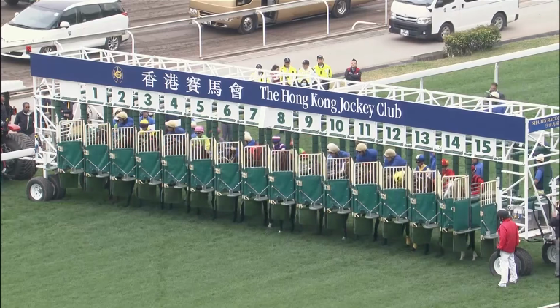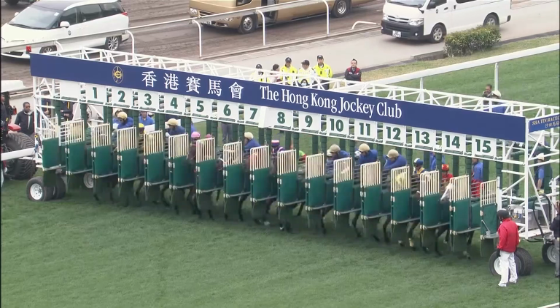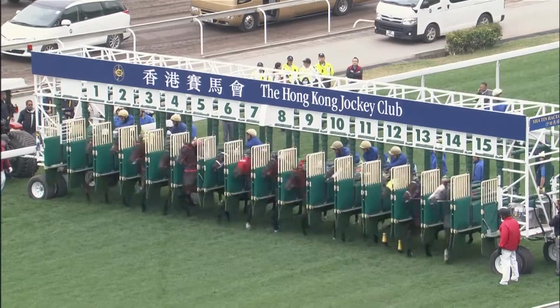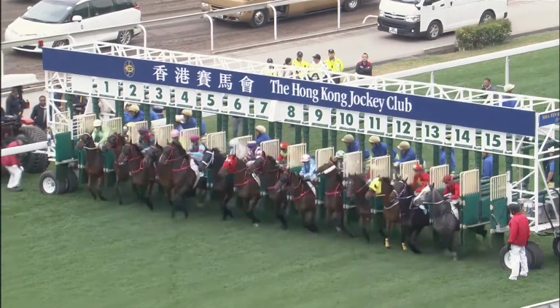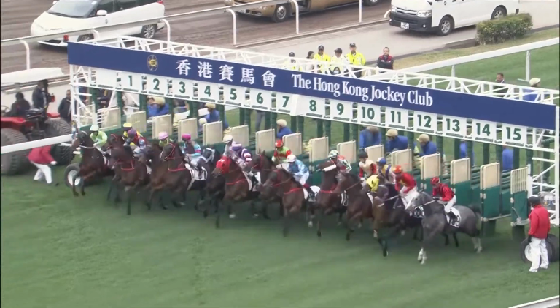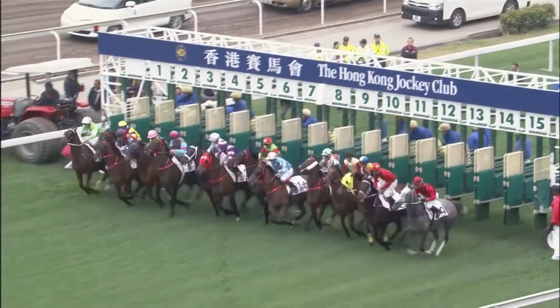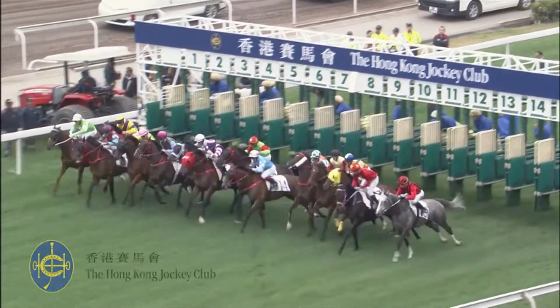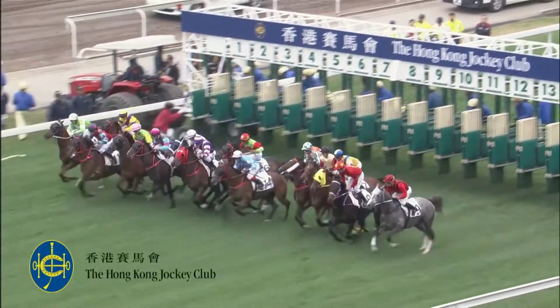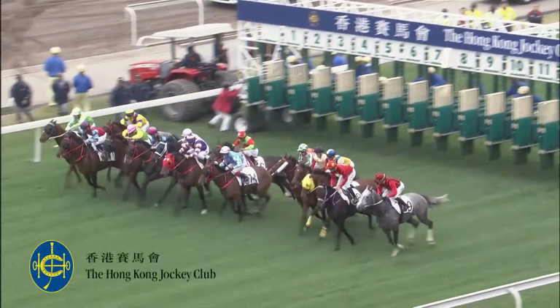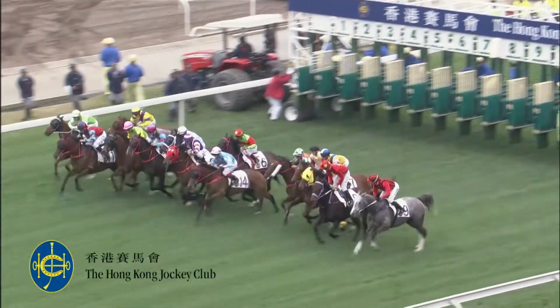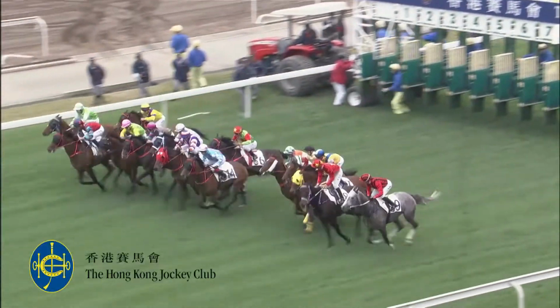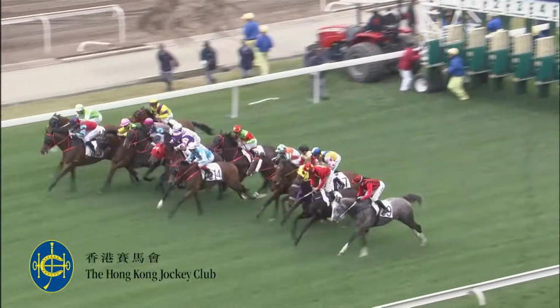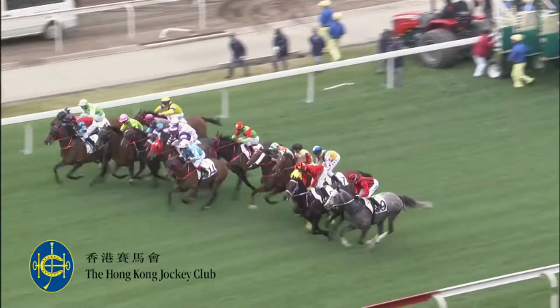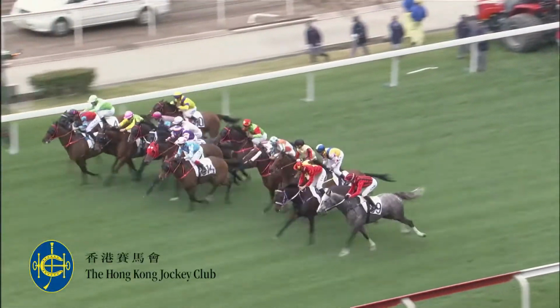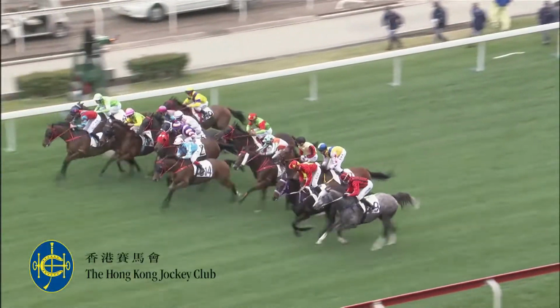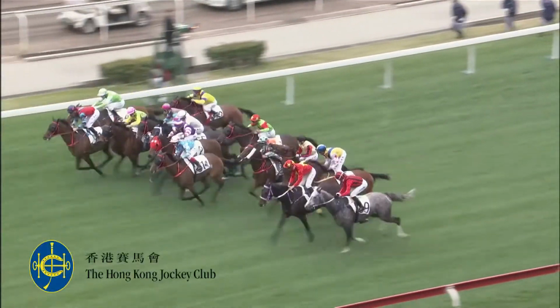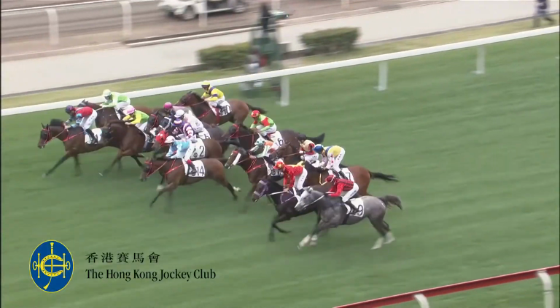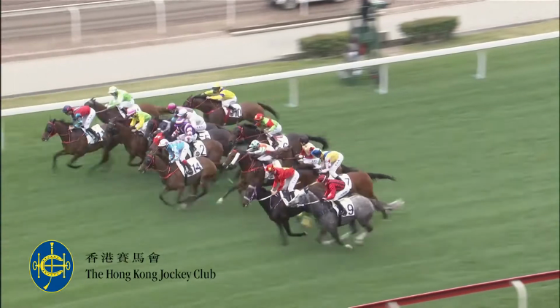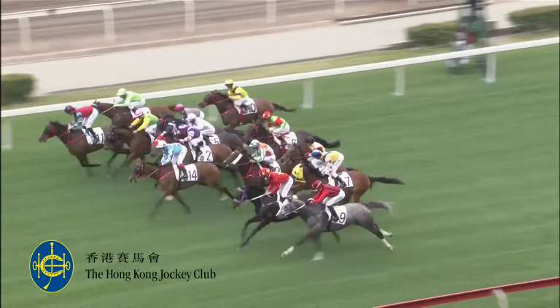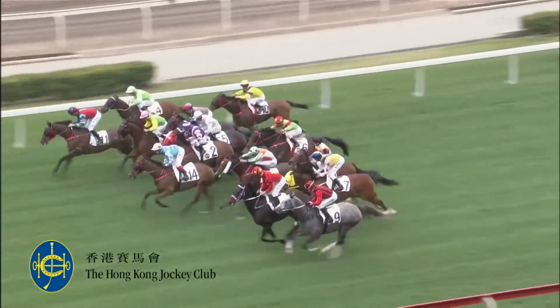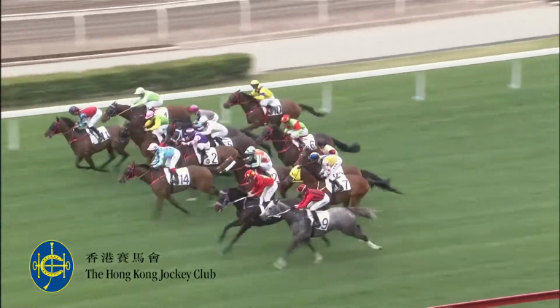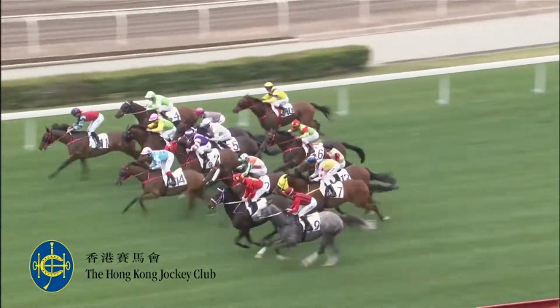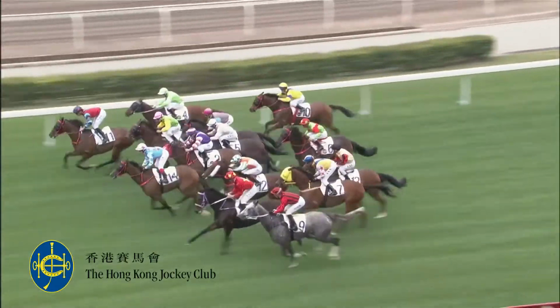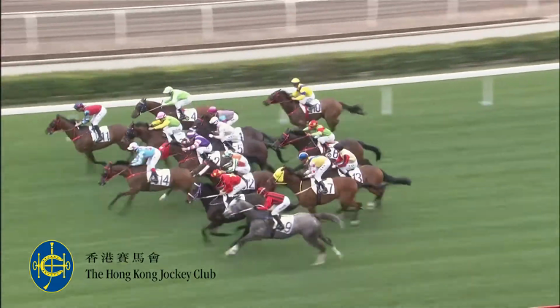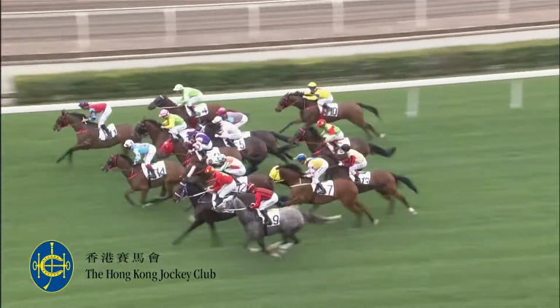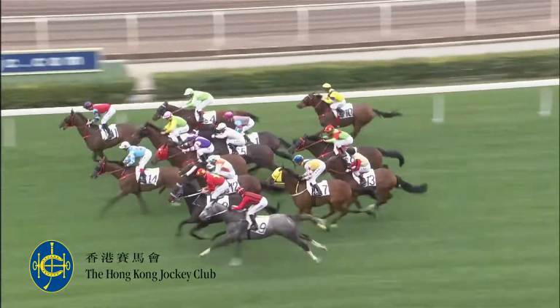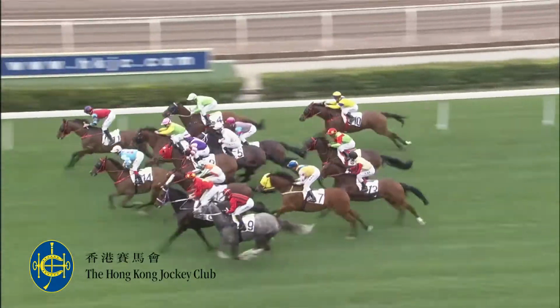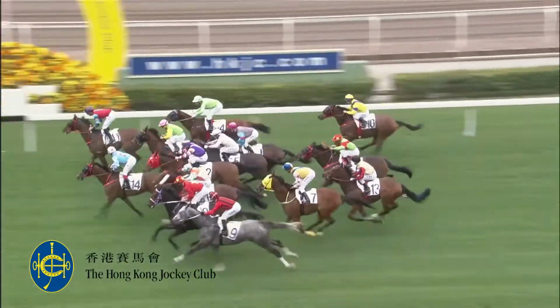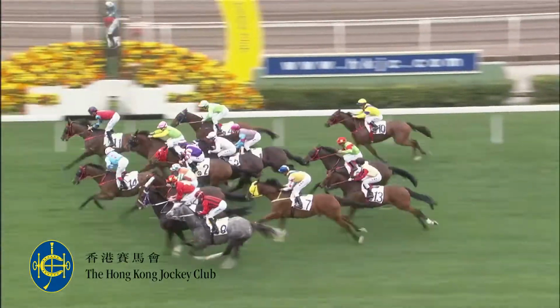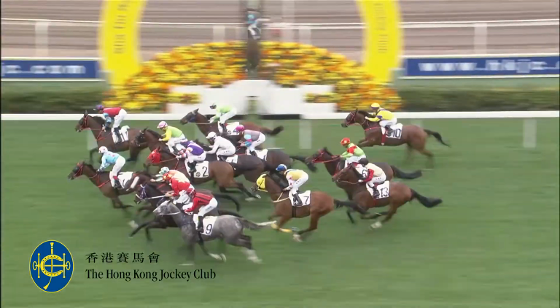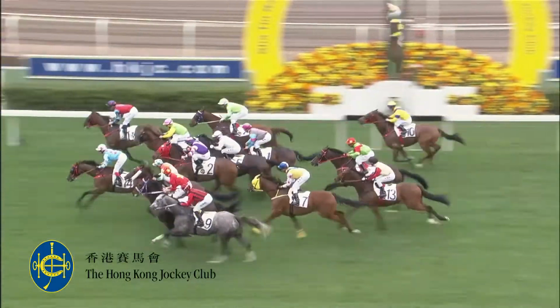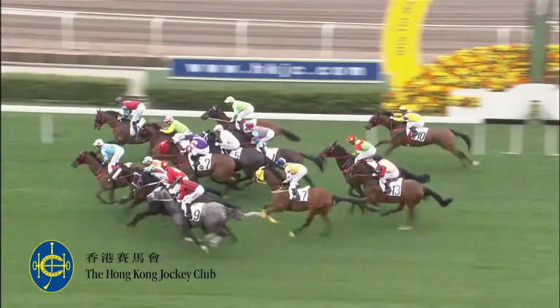Gates are open and they're off. They basically came out as one, with Good Days driving forward.